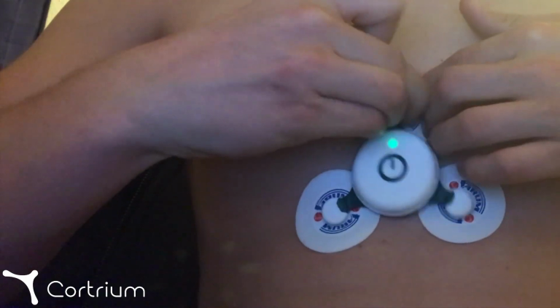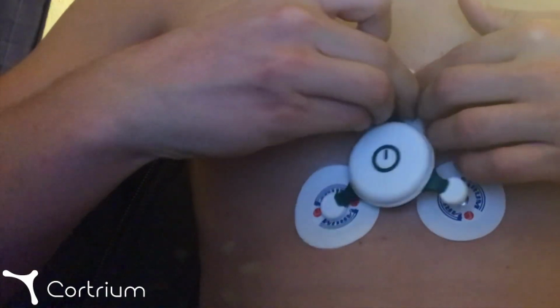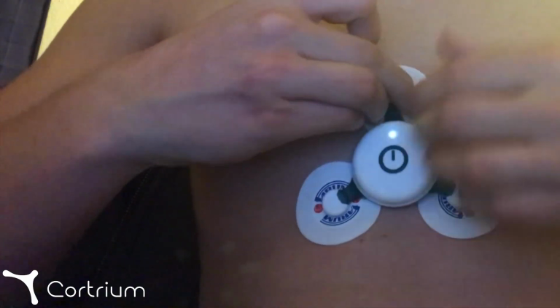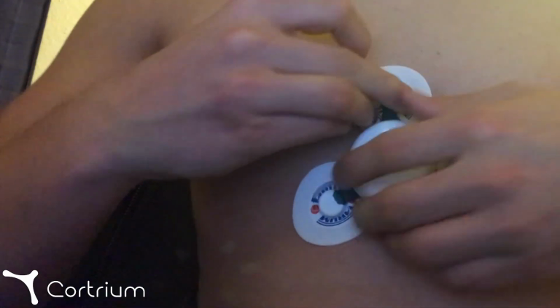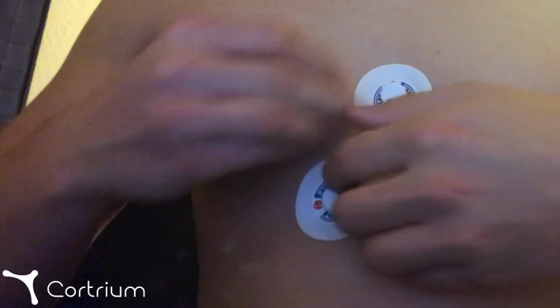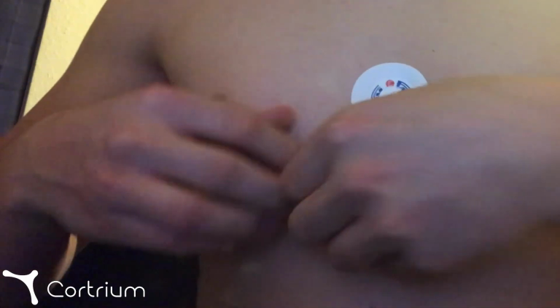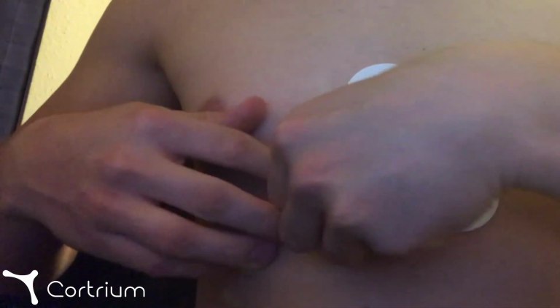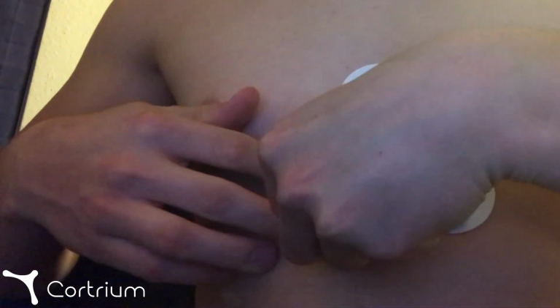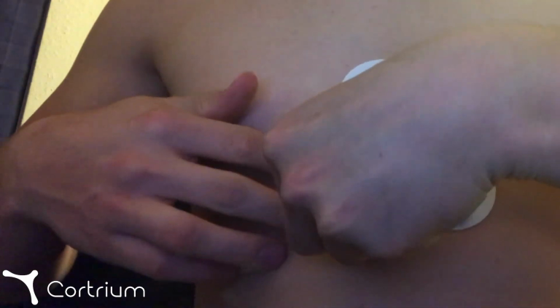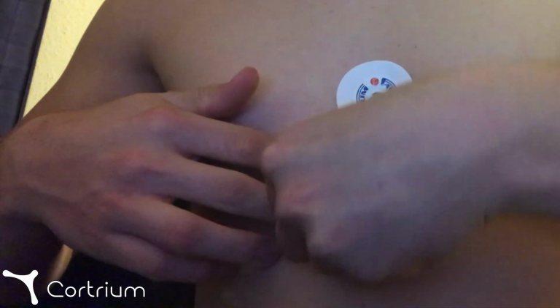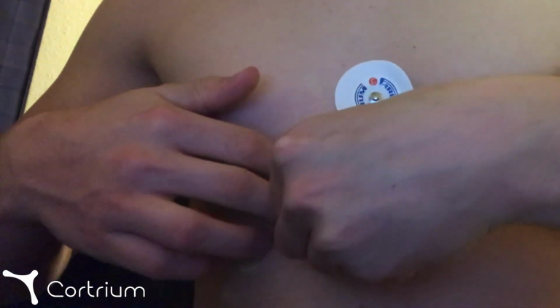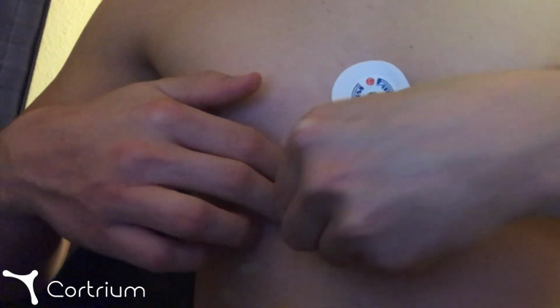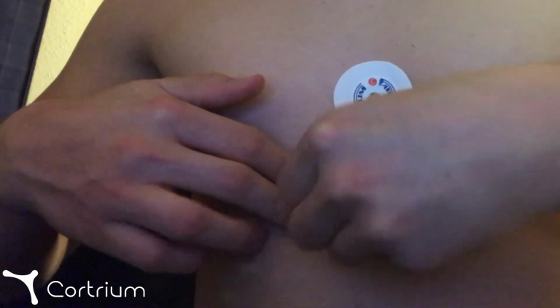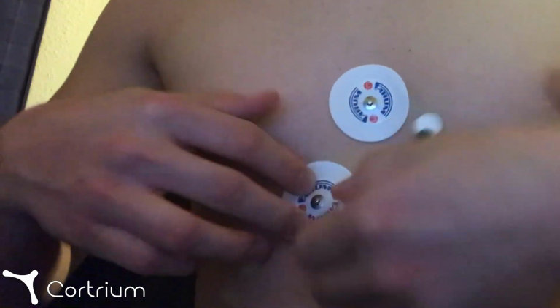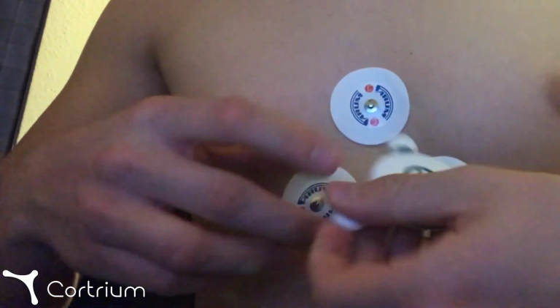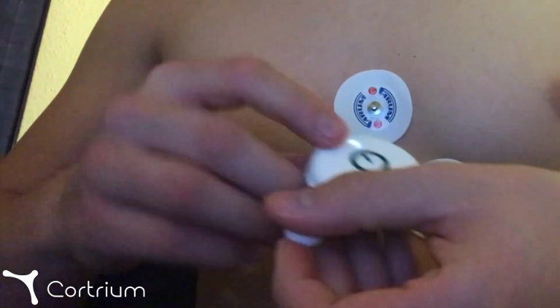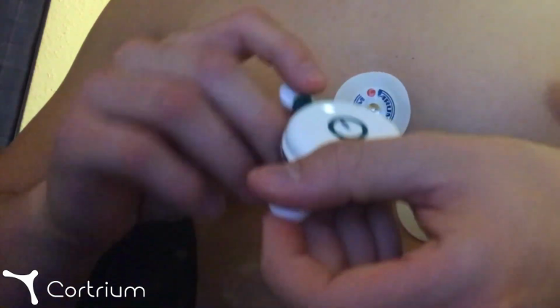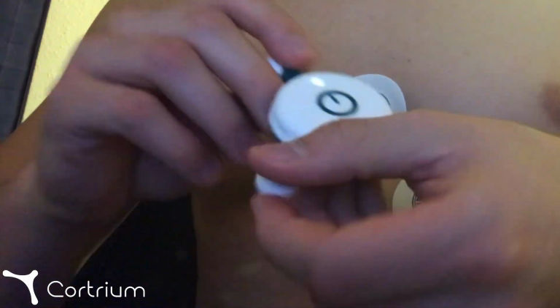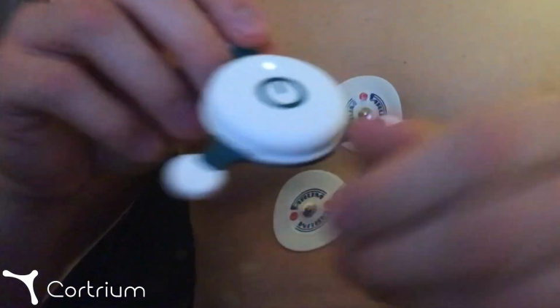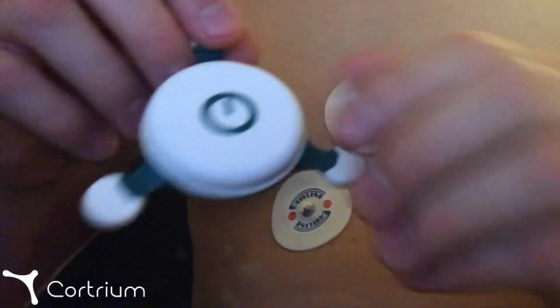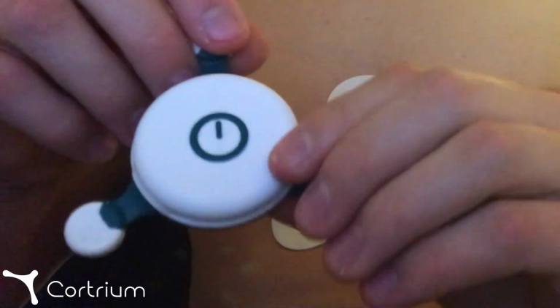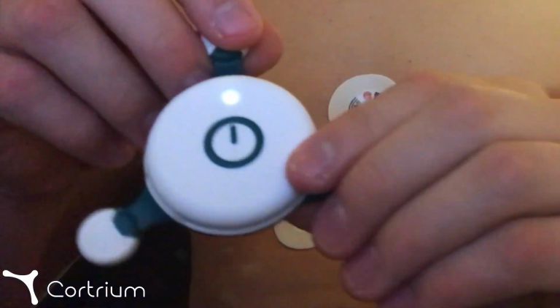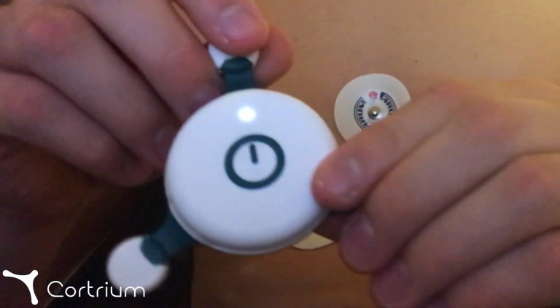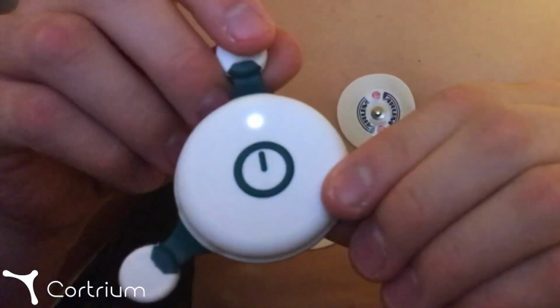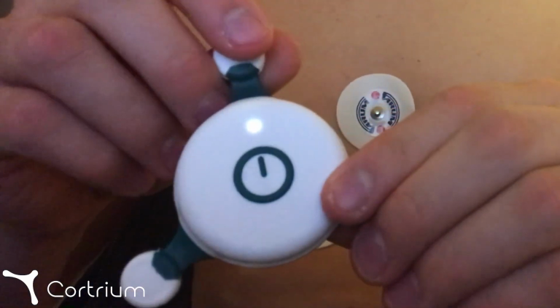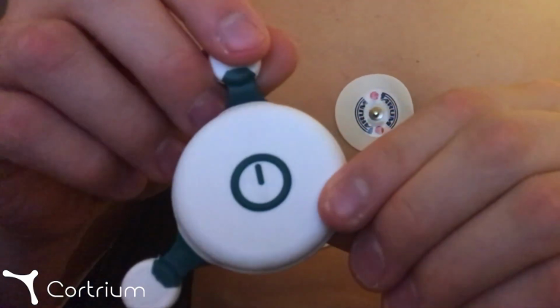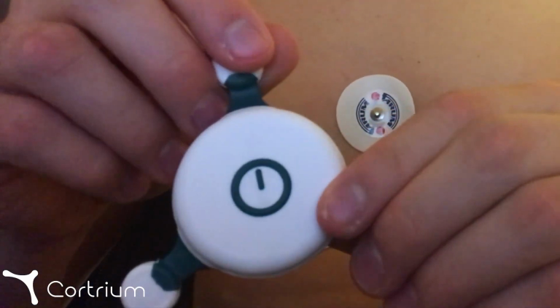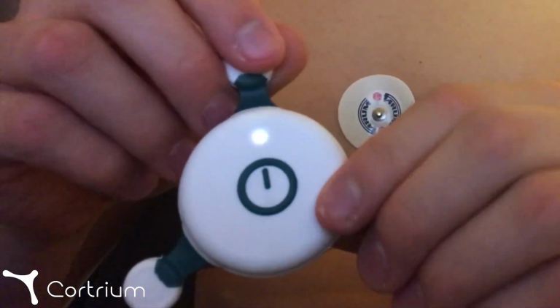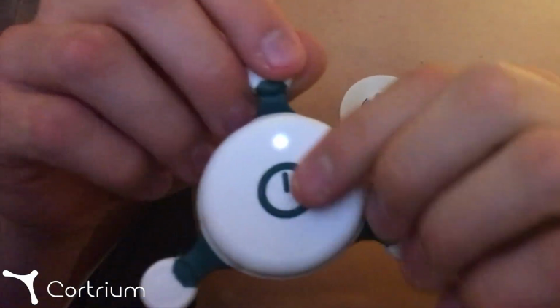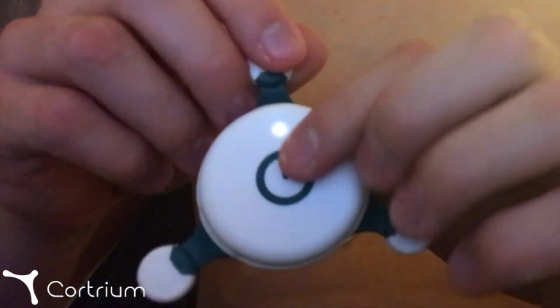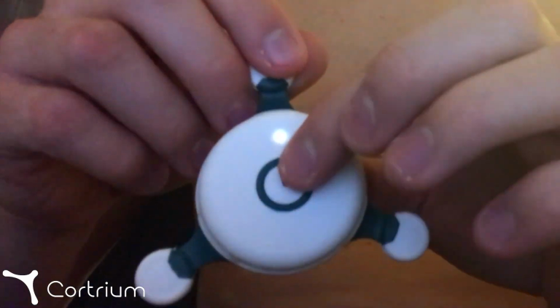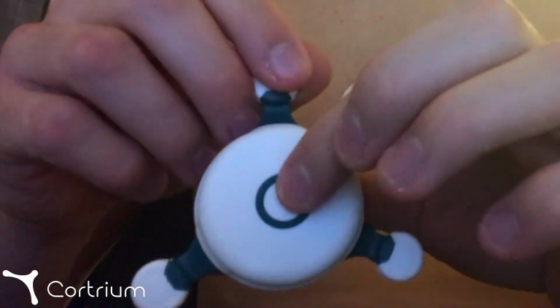After completing the recording, carefully remove the device and press and hold the button for three seconds.